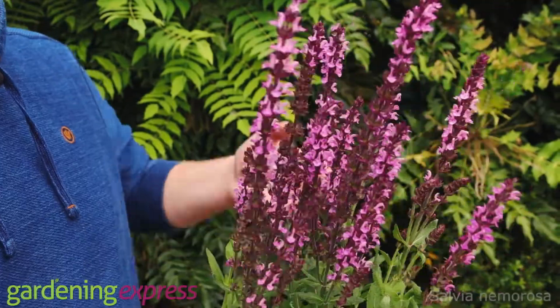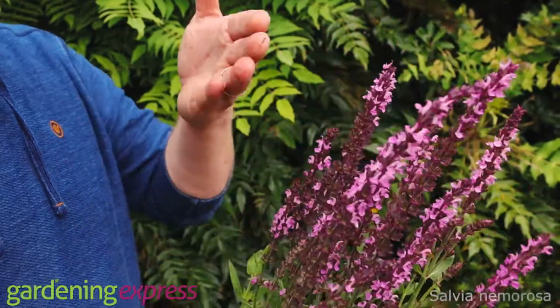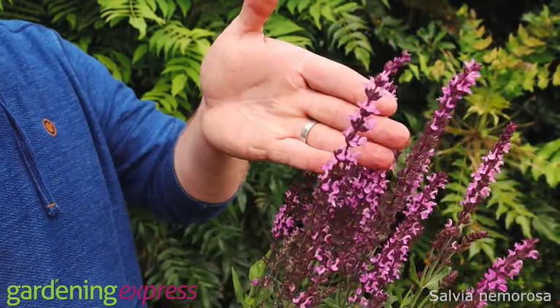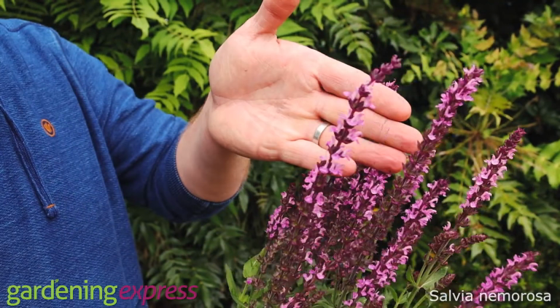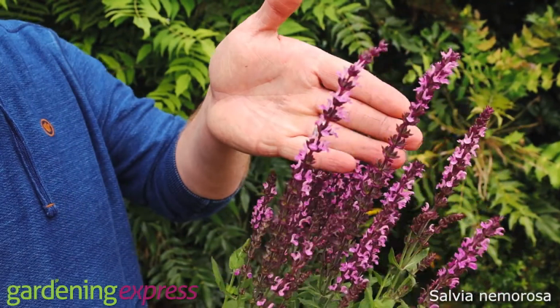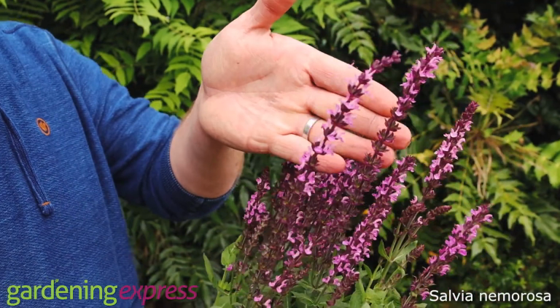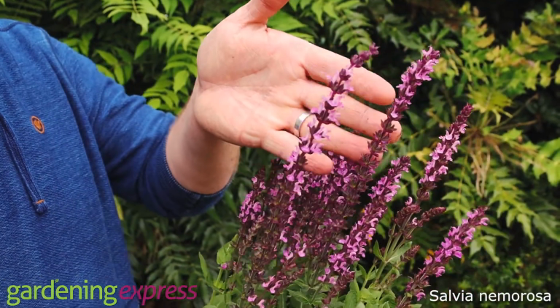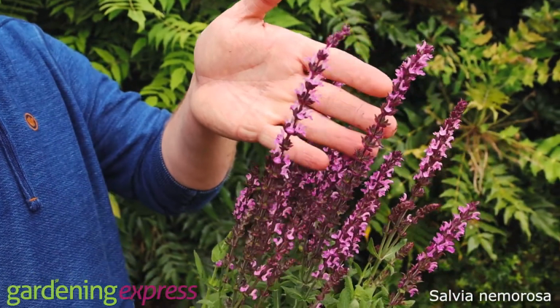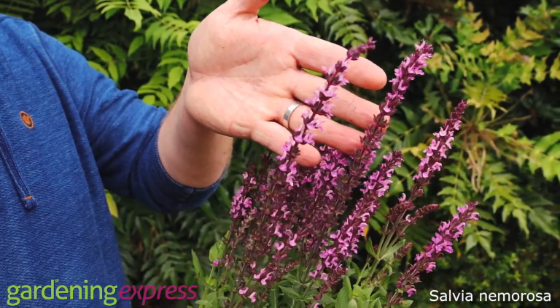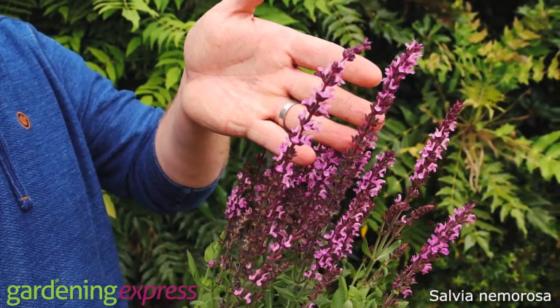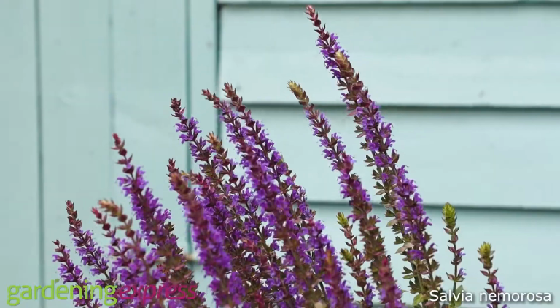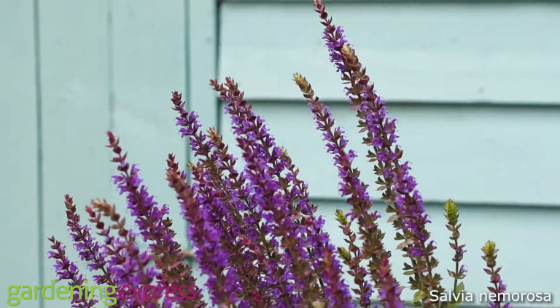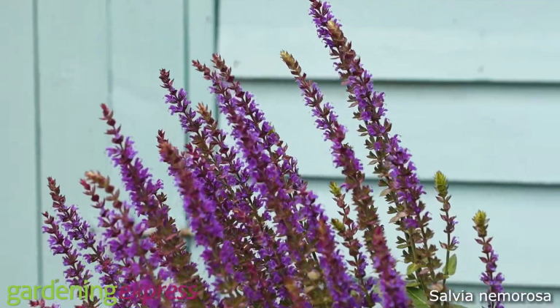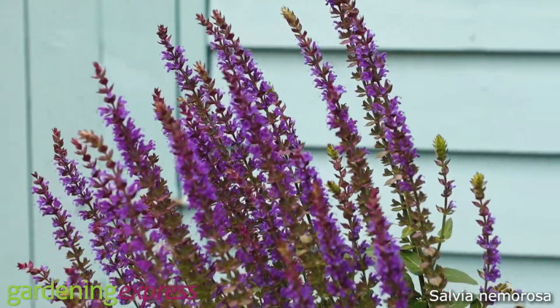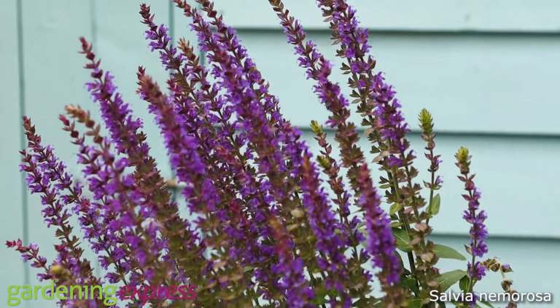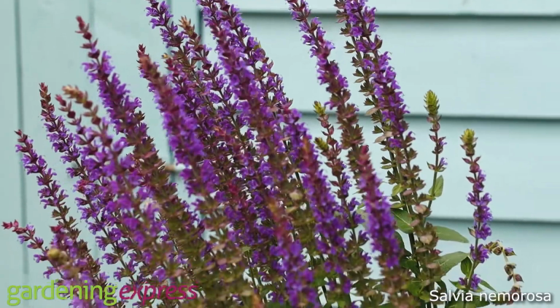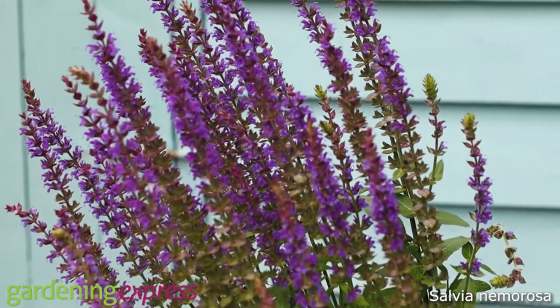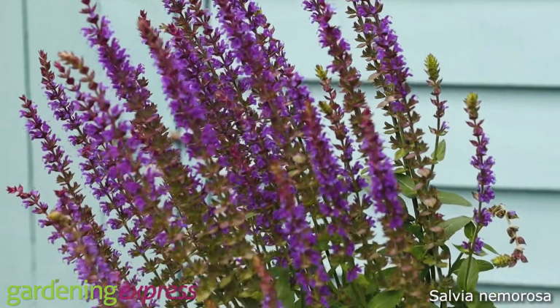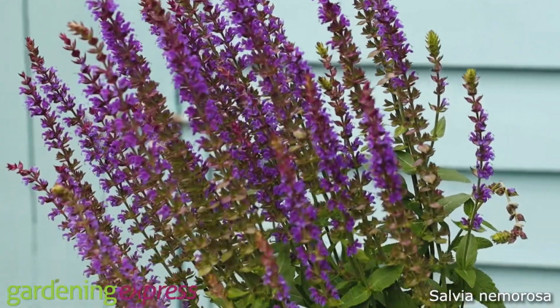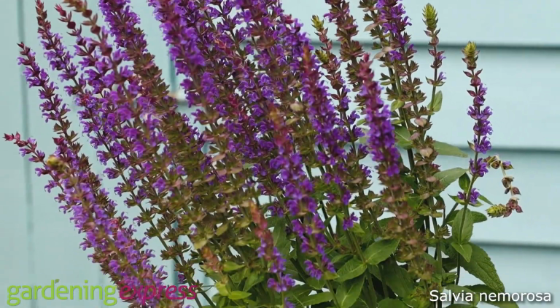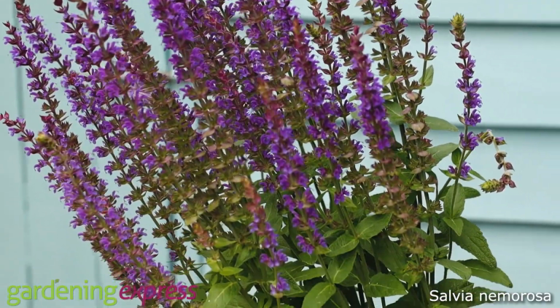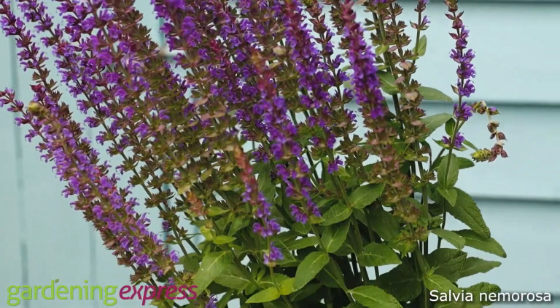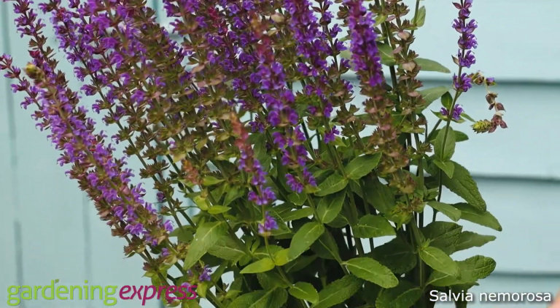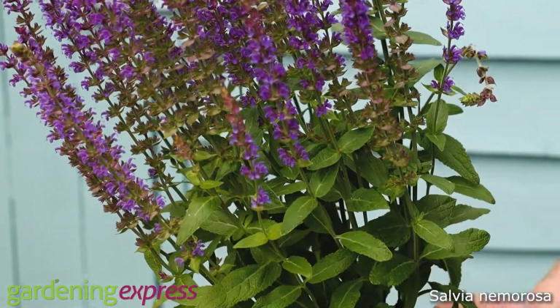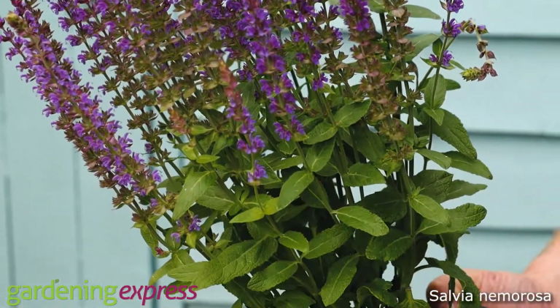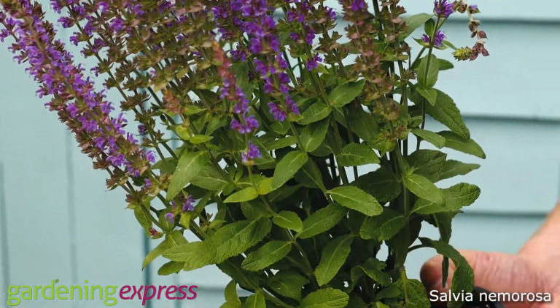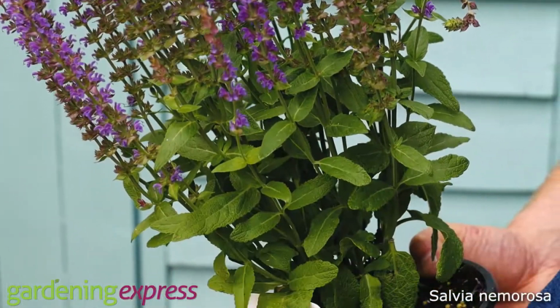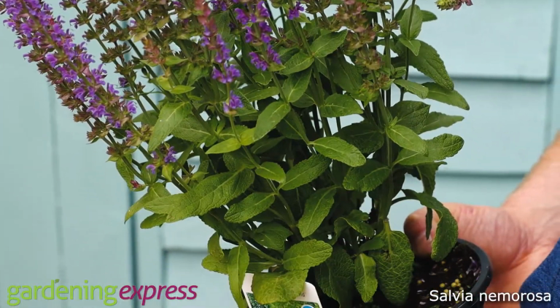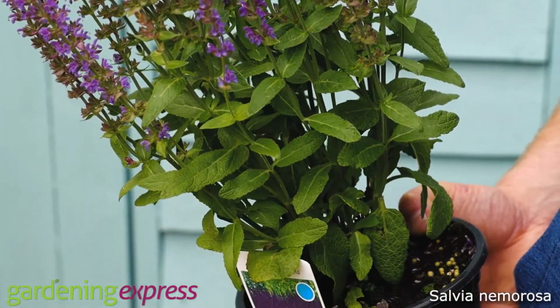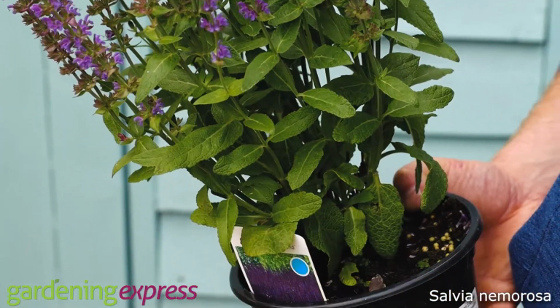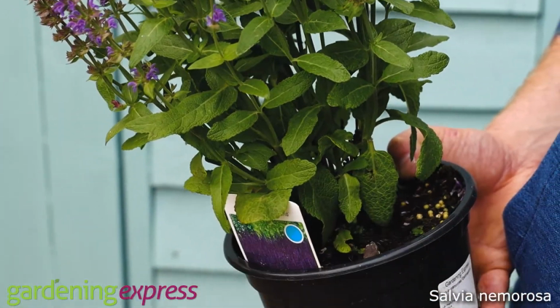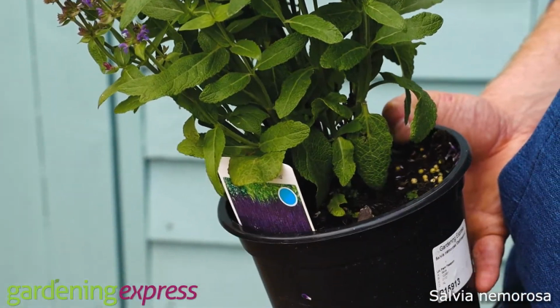This one is Rose Queen, and this is Blue Queen, also known as Ostfriesland. It's Dutch in origin, hence that name.